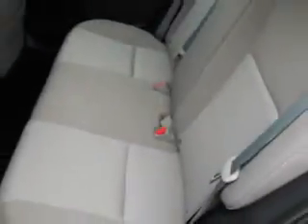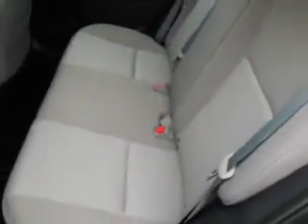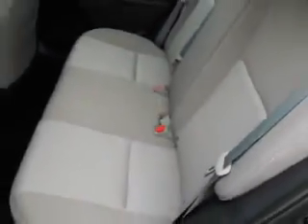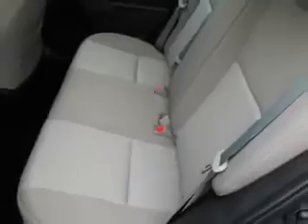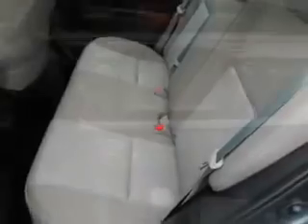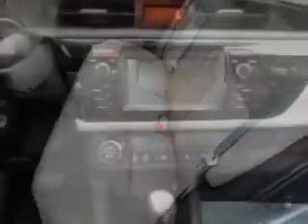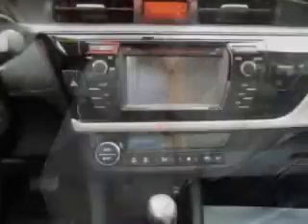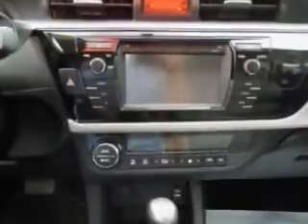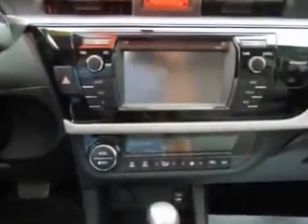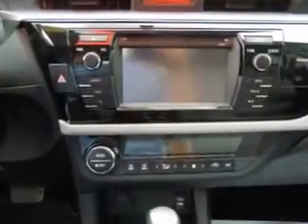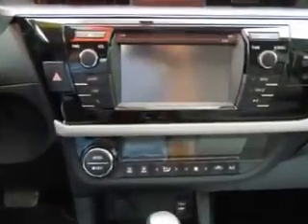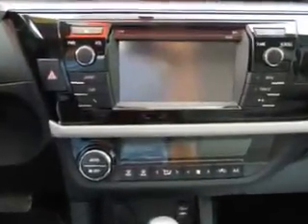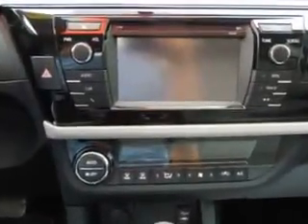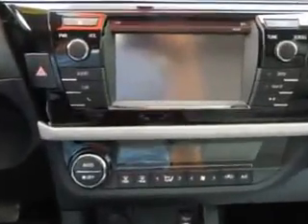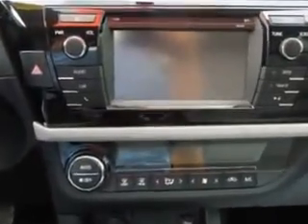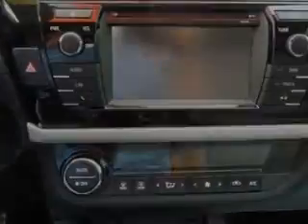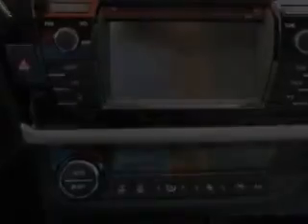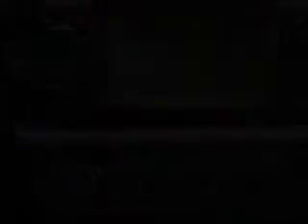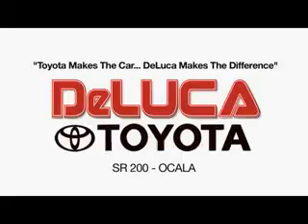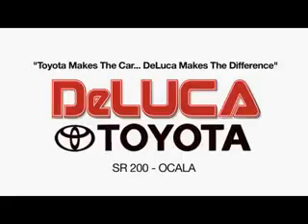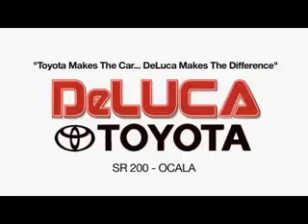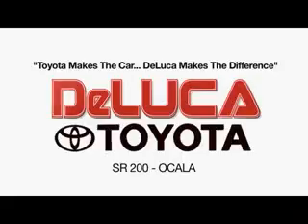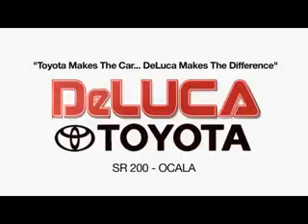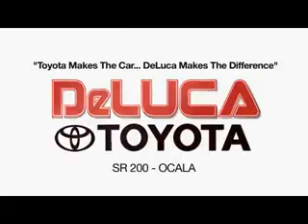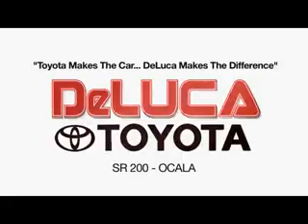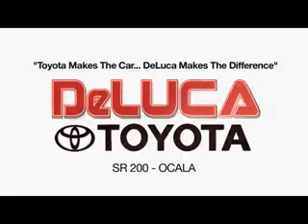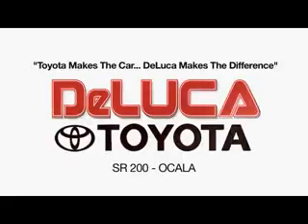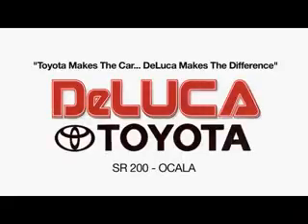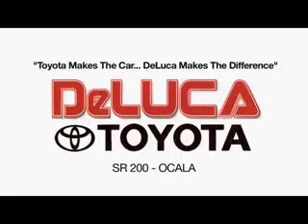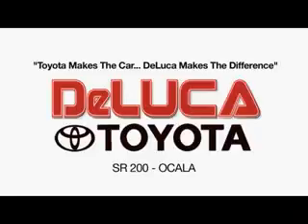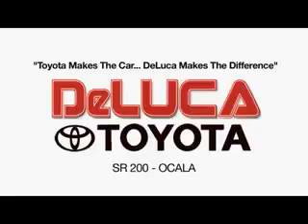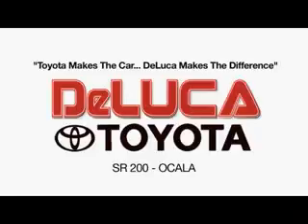See you at DeLuca Toyota today. Toyota makes the car. DeLuca makes the difference.